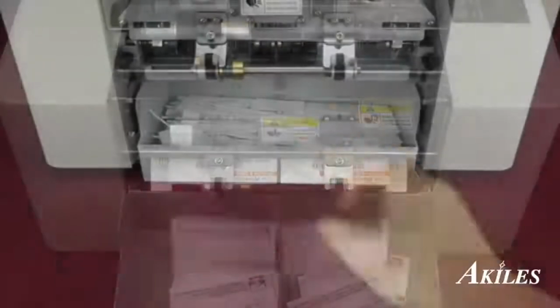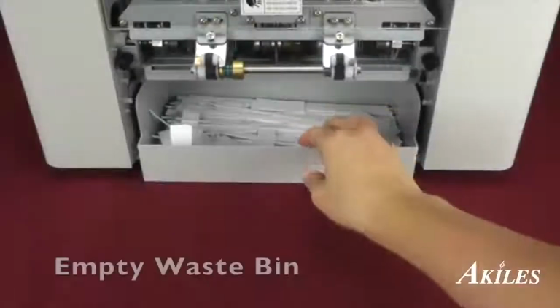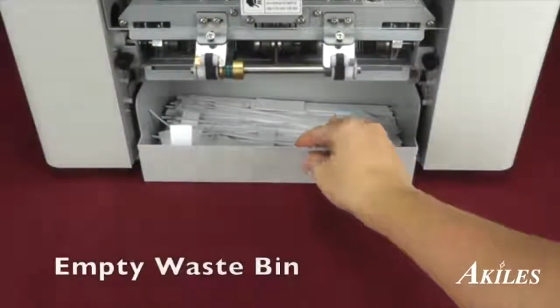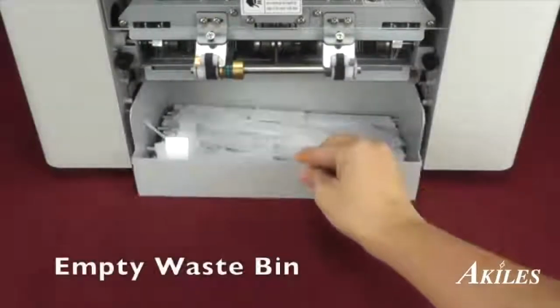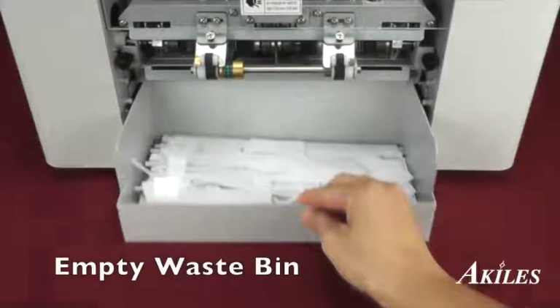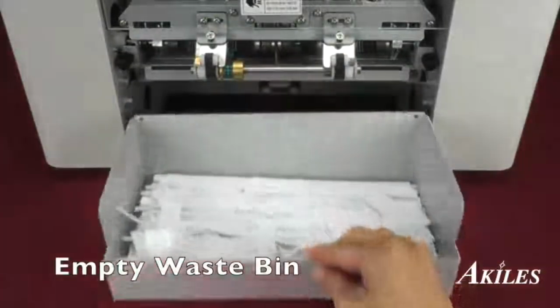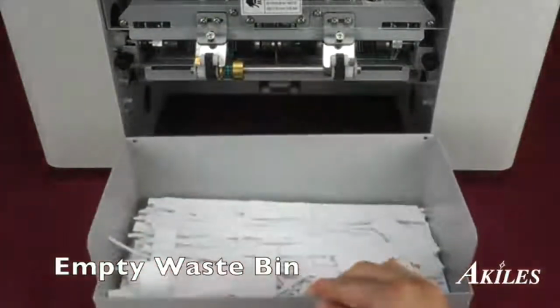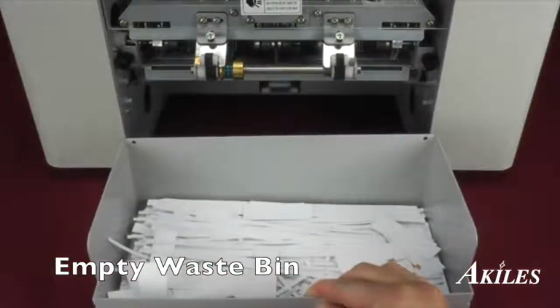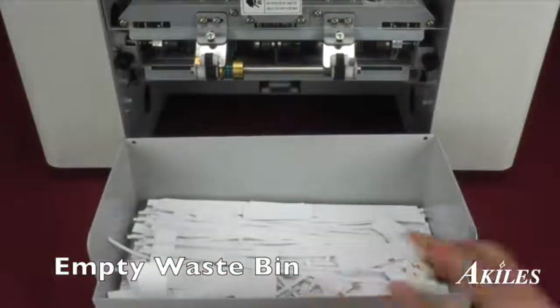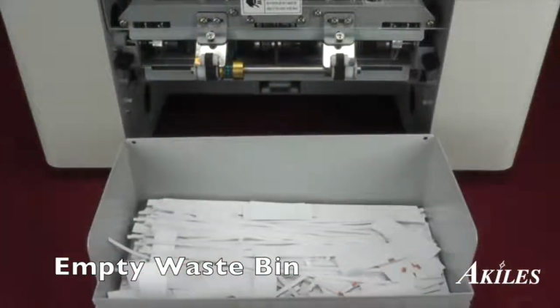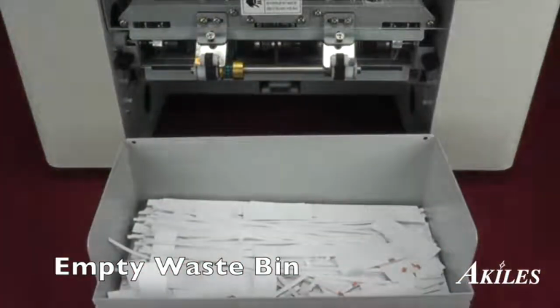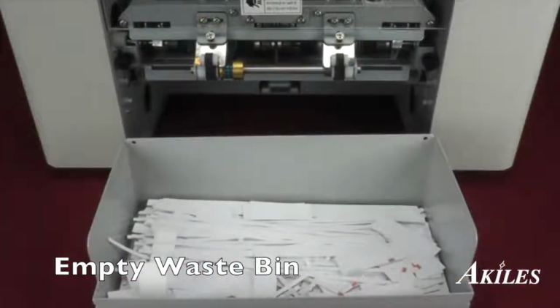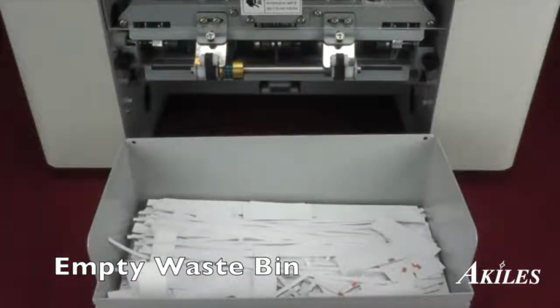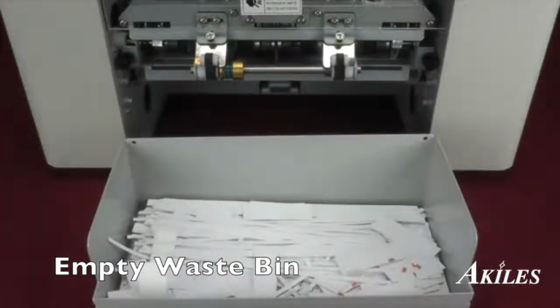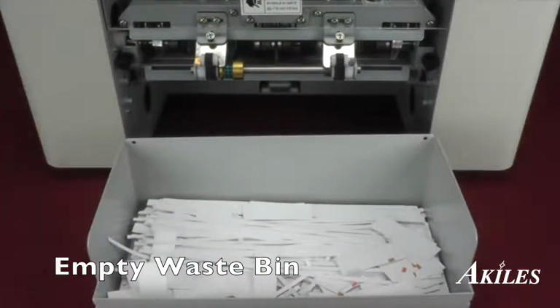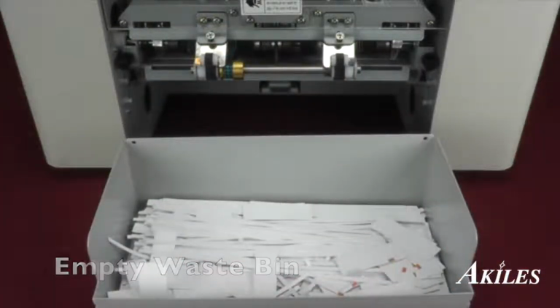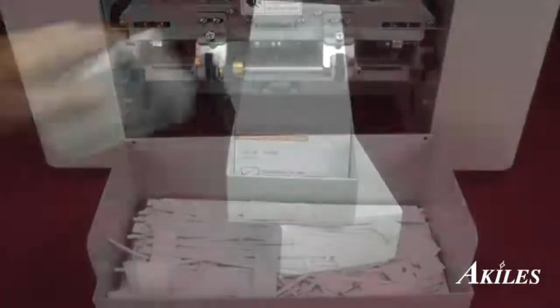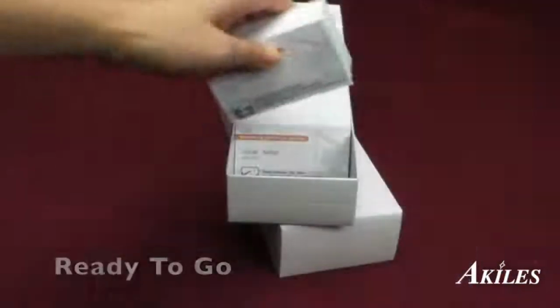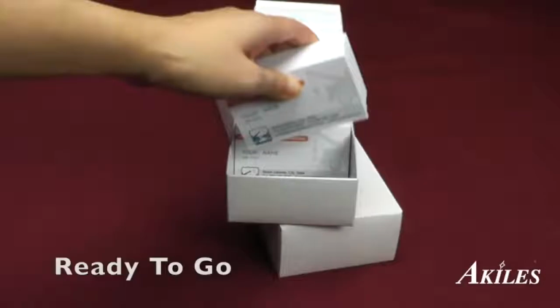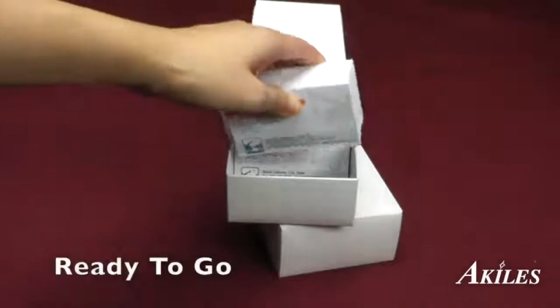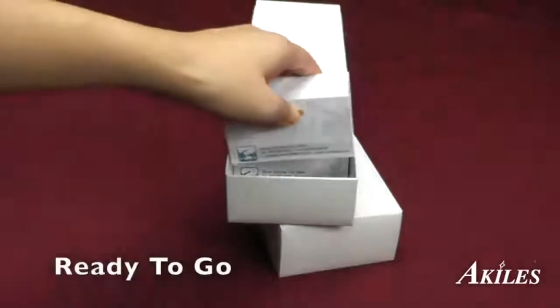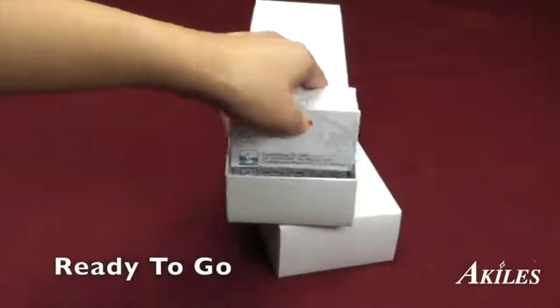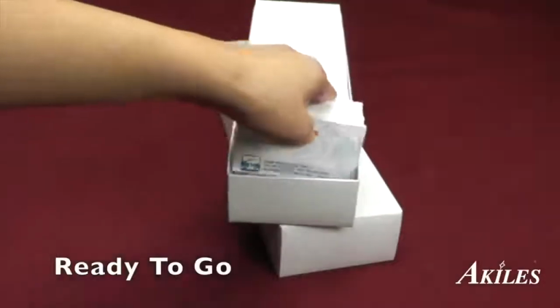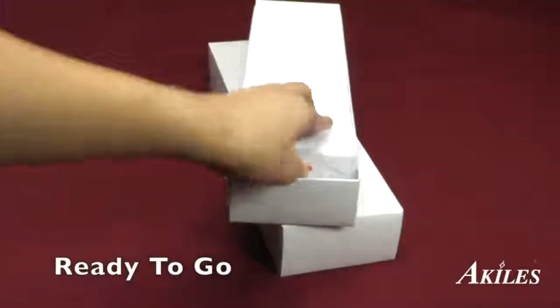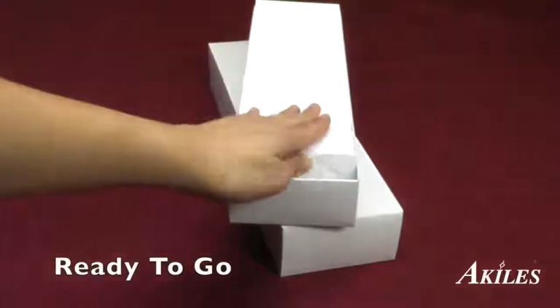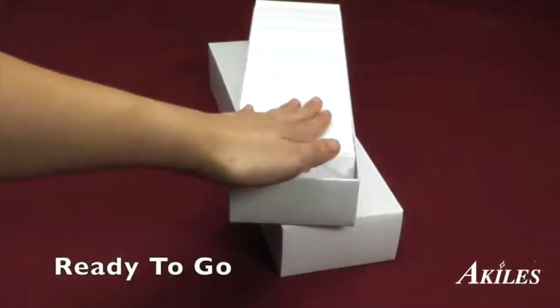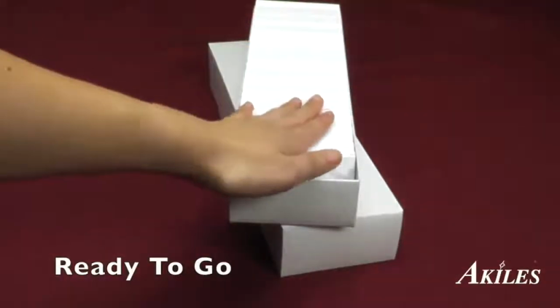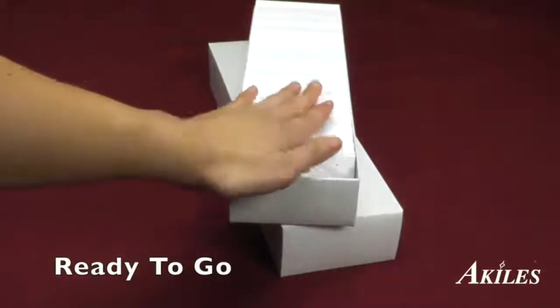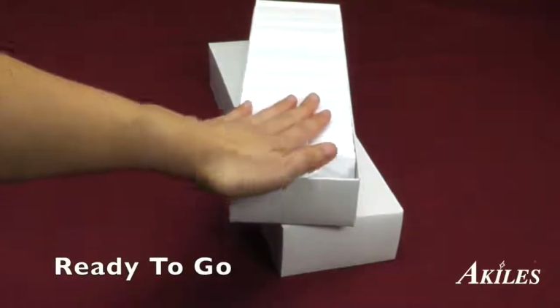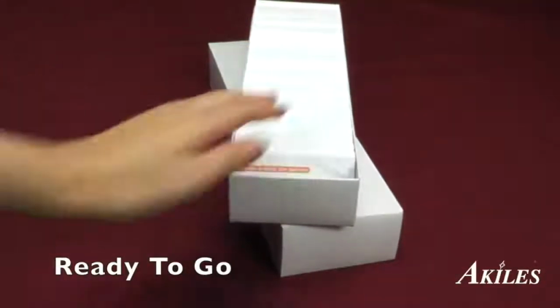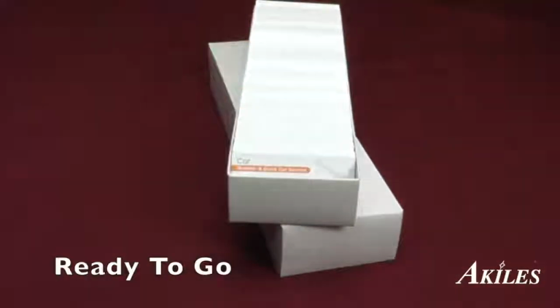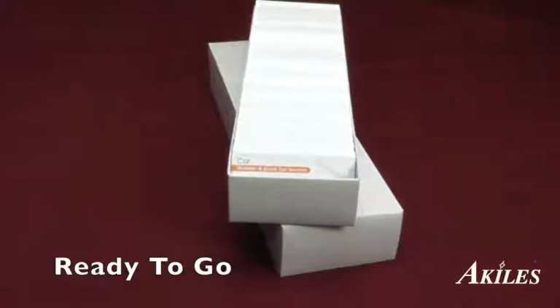The waste bin collects the gutters and waste. You now have perfectly cut business cards ready to go.